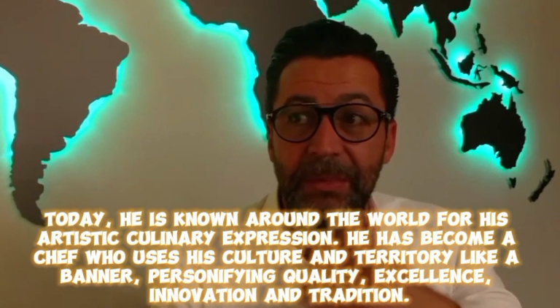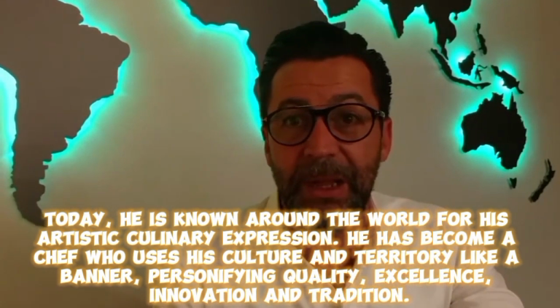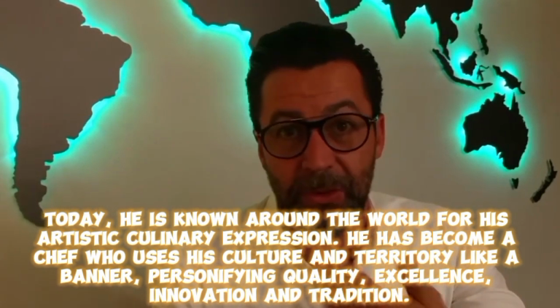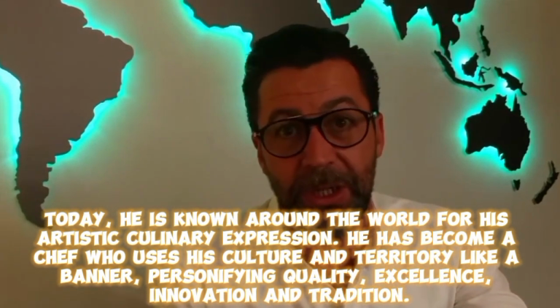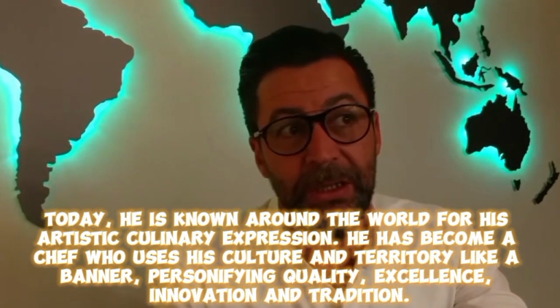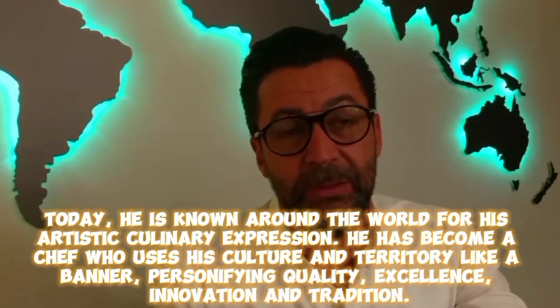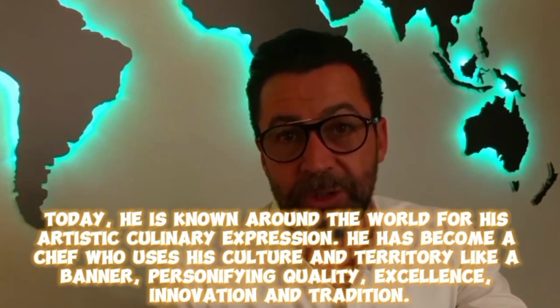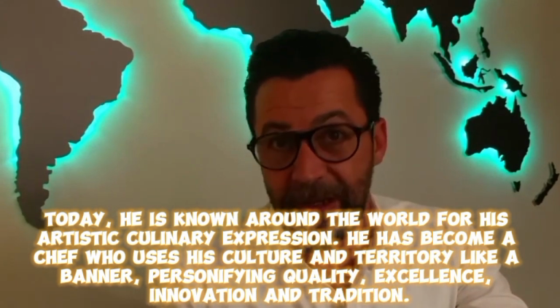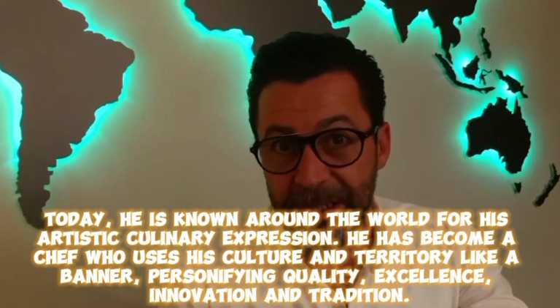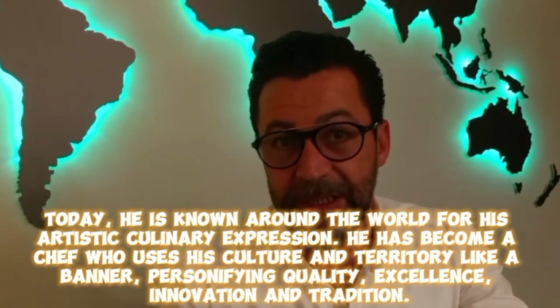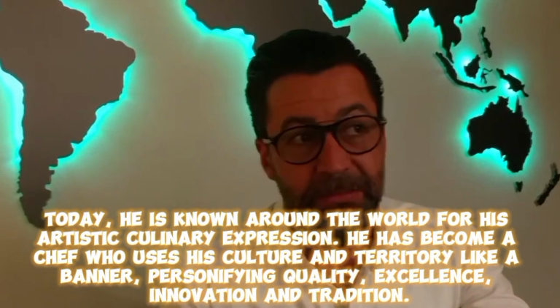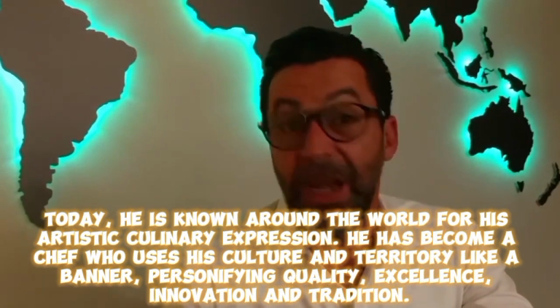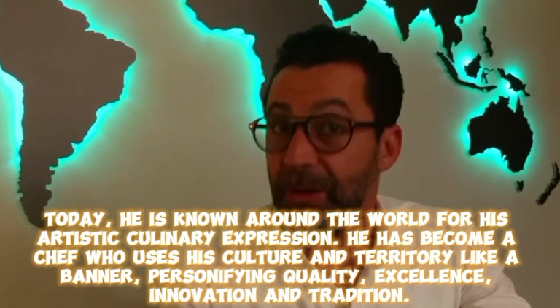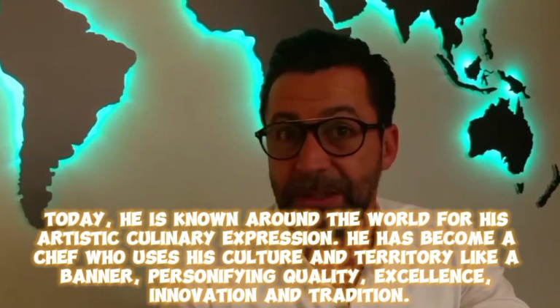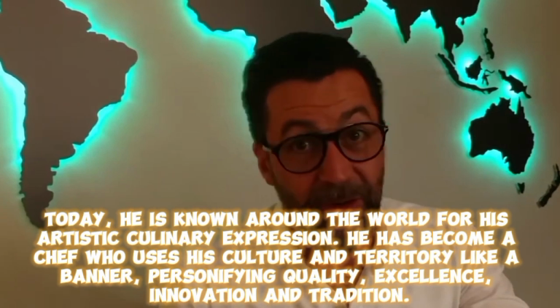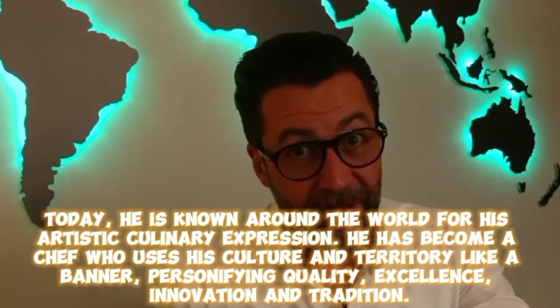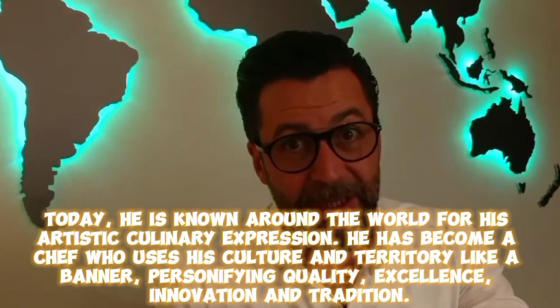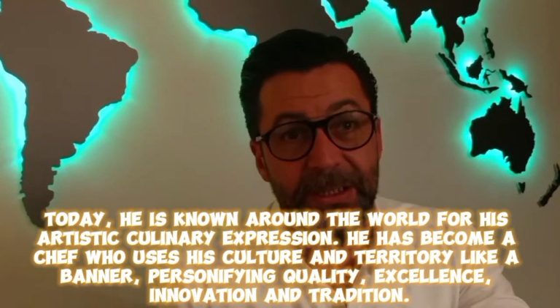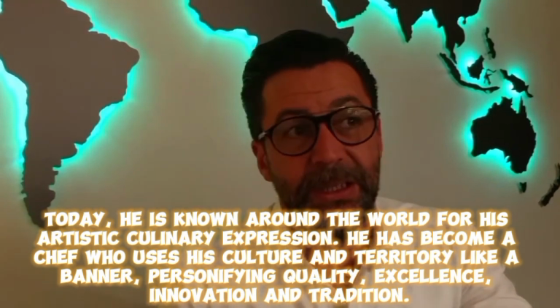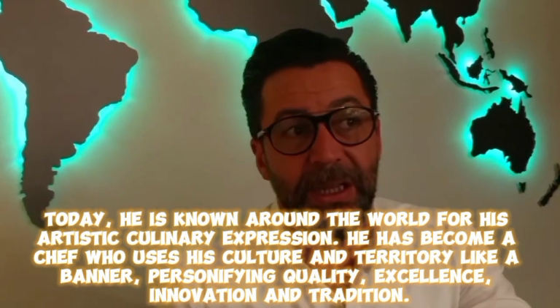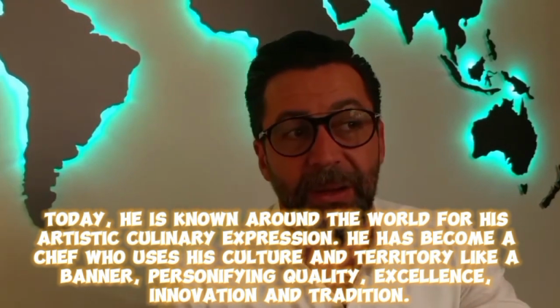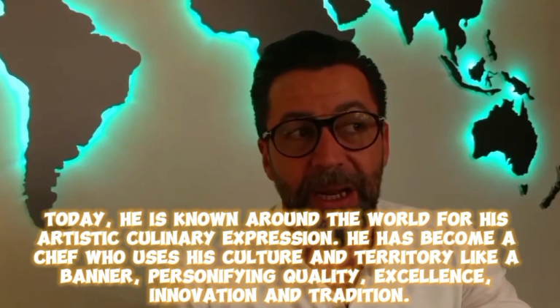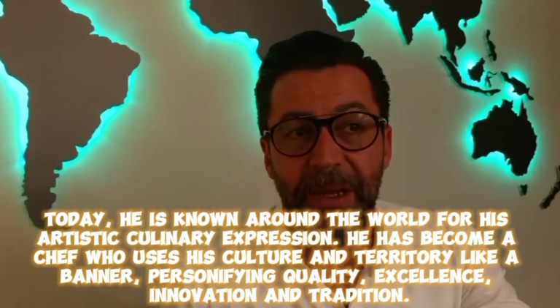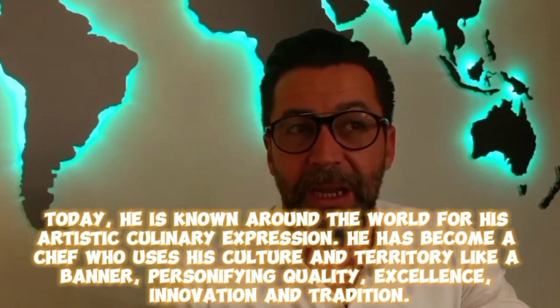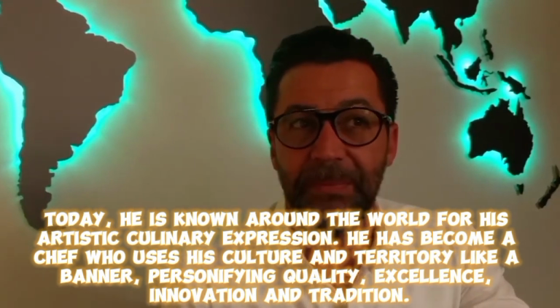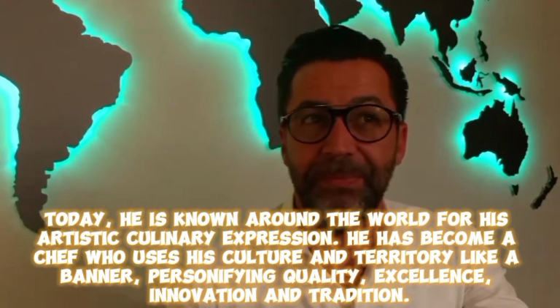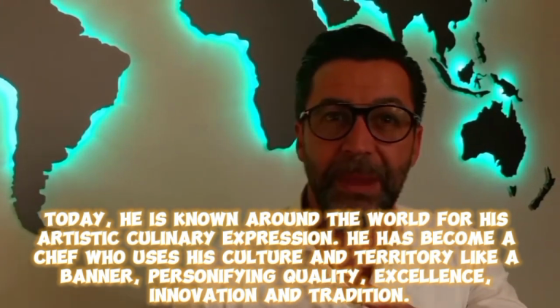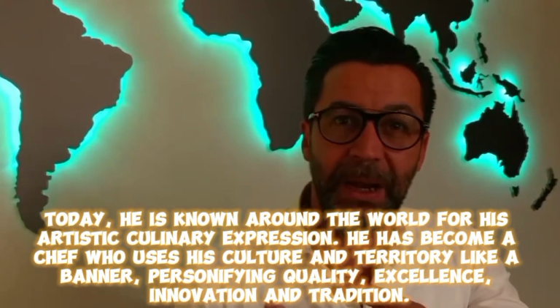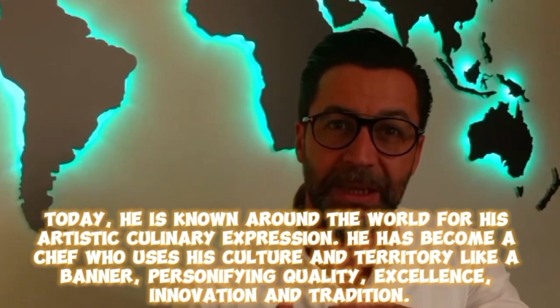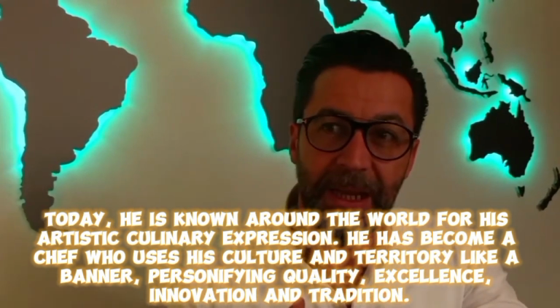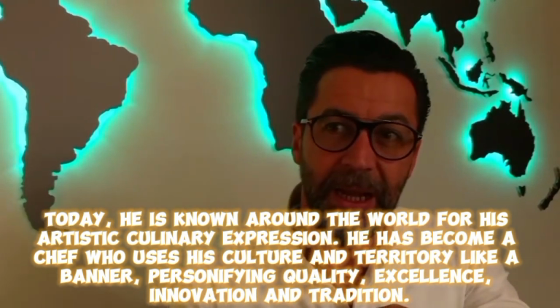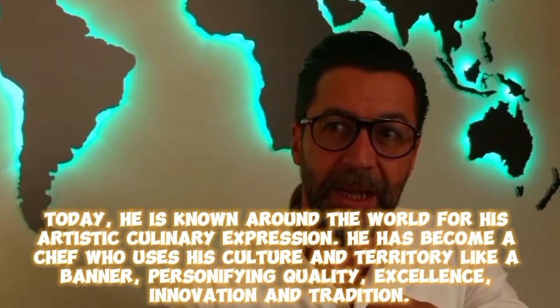He has become a chef who uses his culture and territory like a banner, personifying quality, excellence, innovation and tradition.